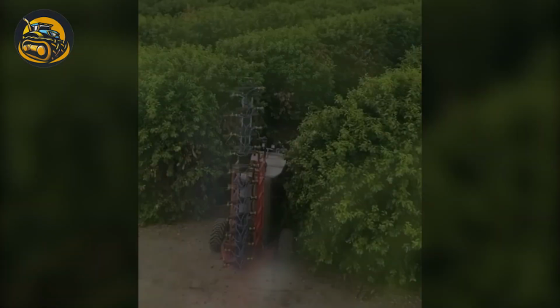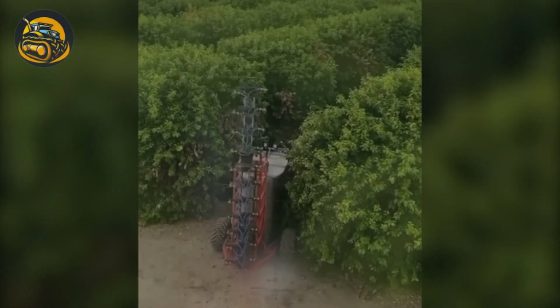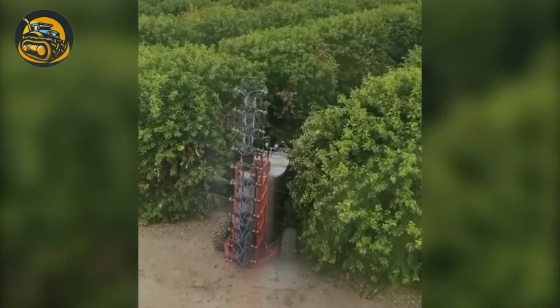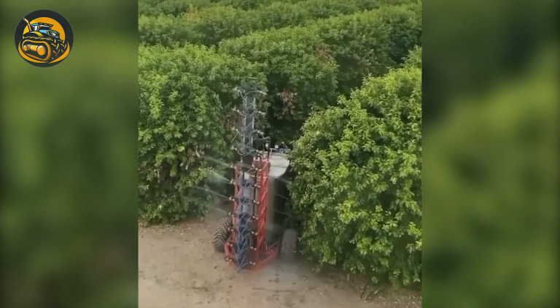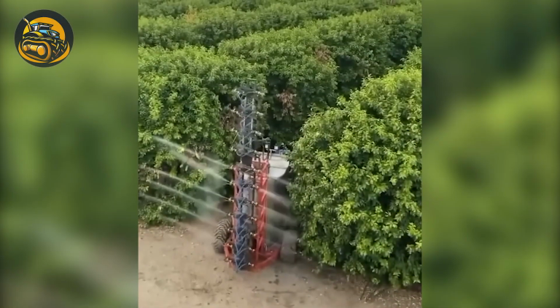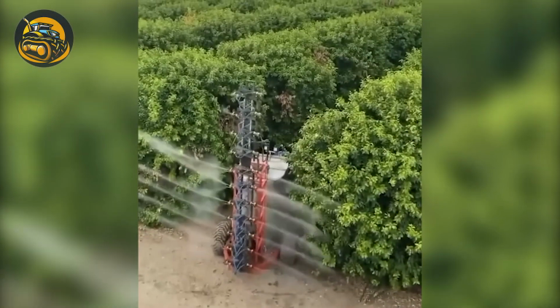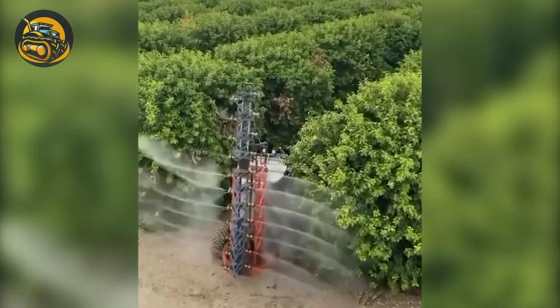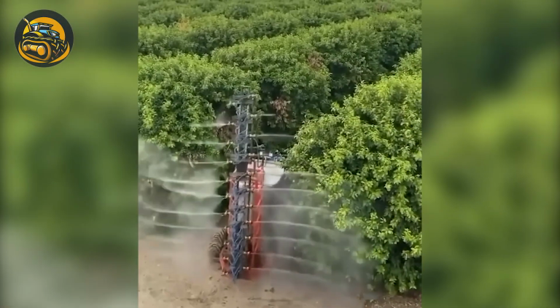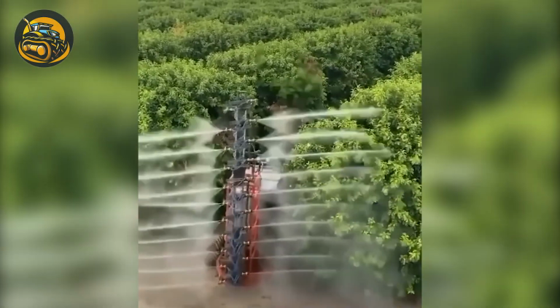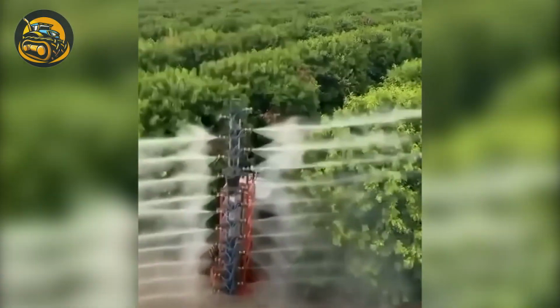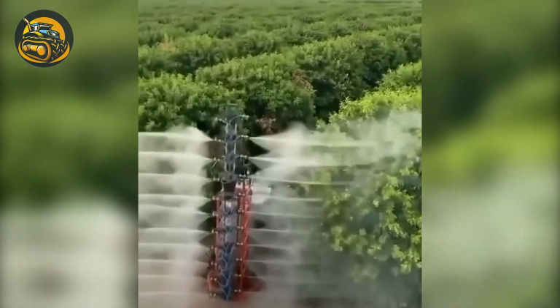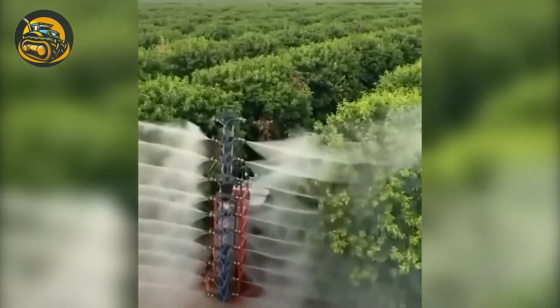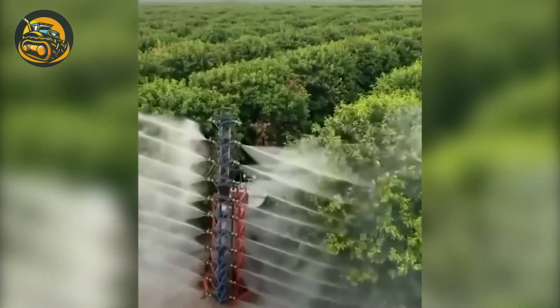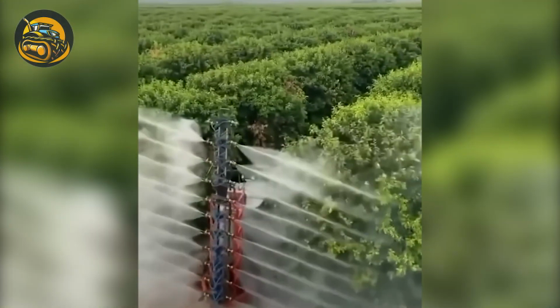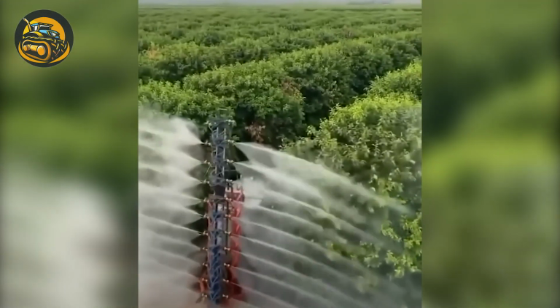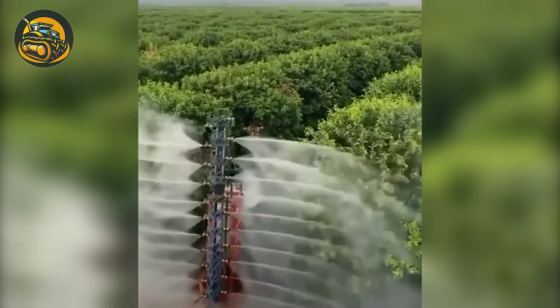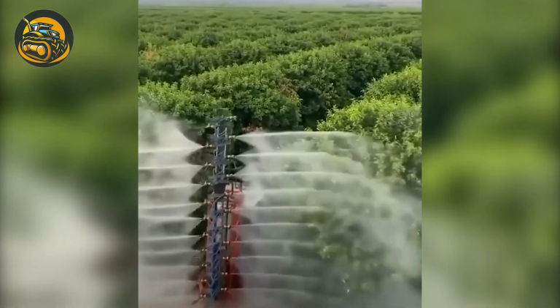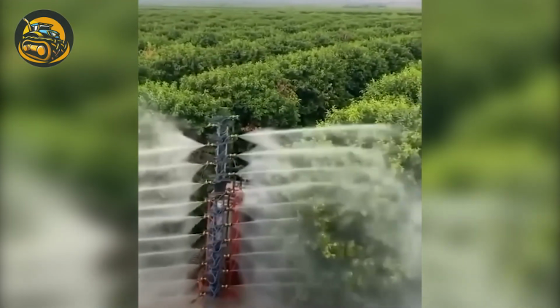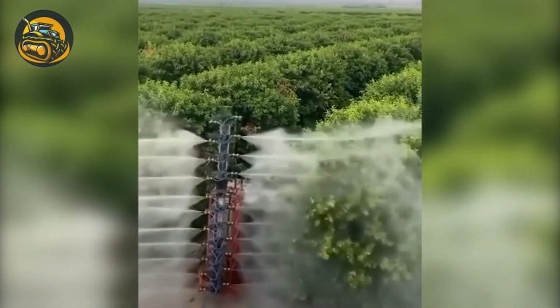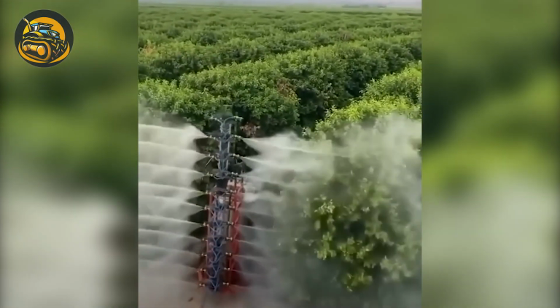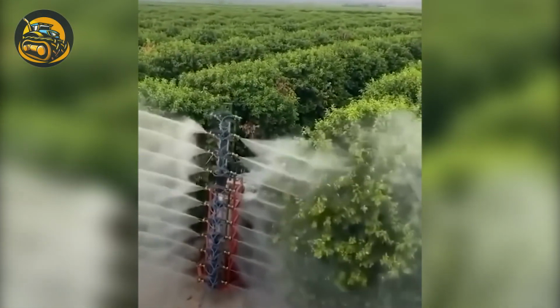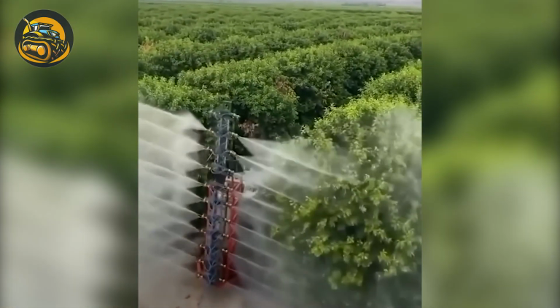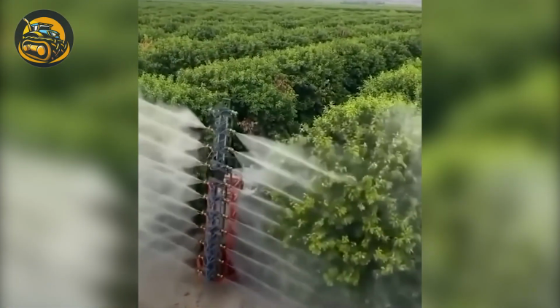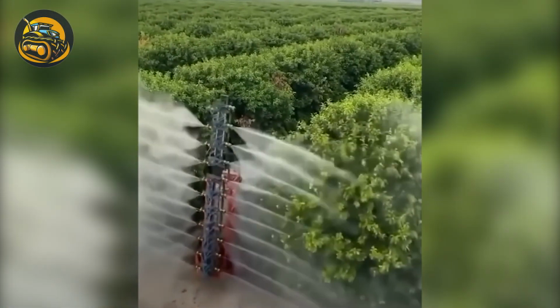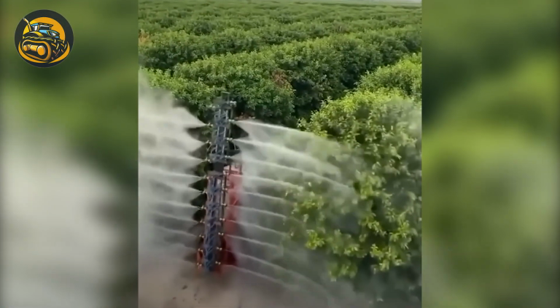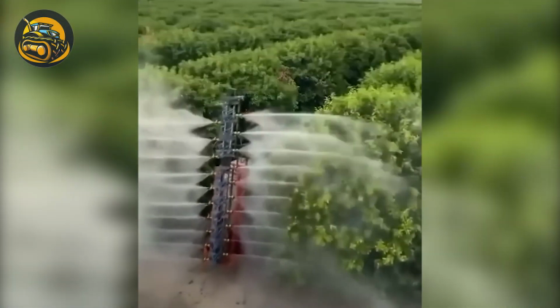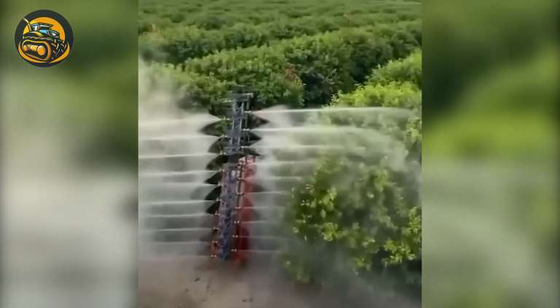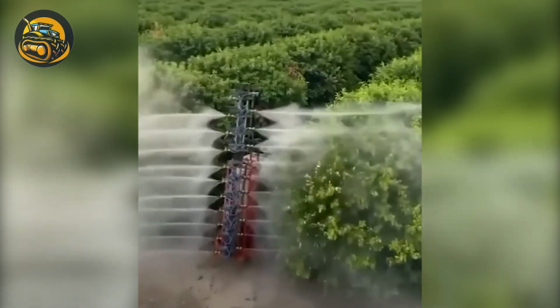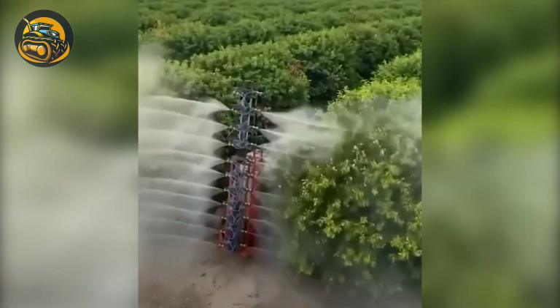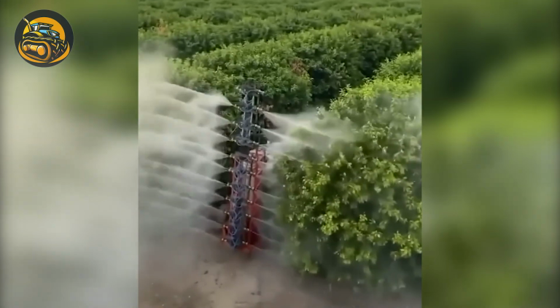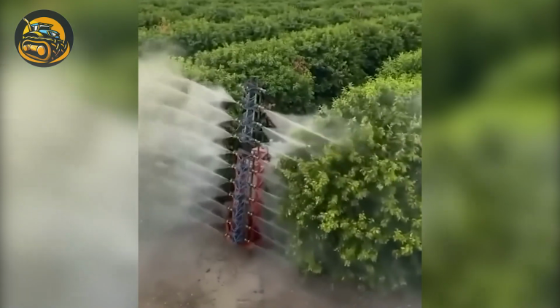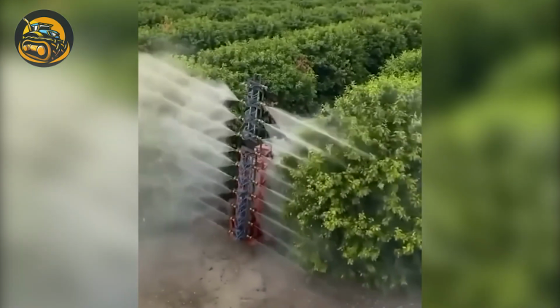And this is another type of sprayer, spraying water to clean the leaves and fruits.